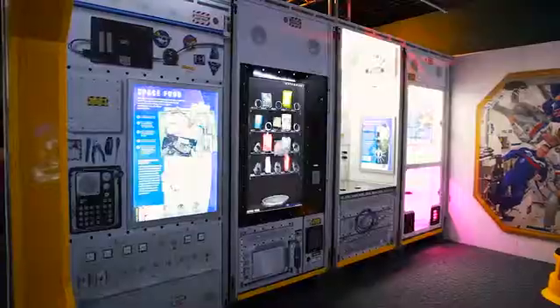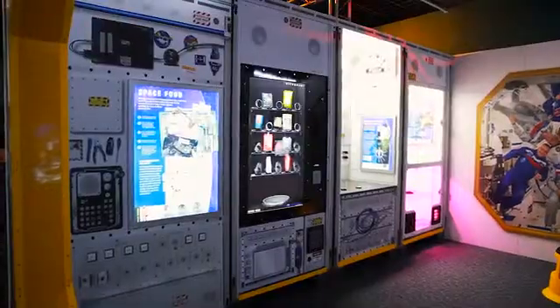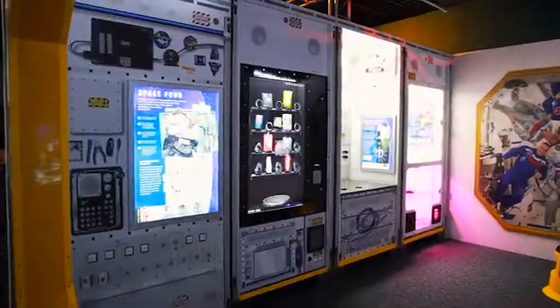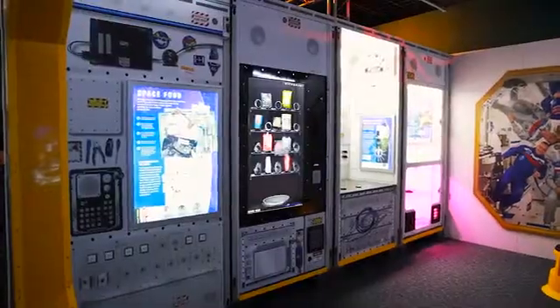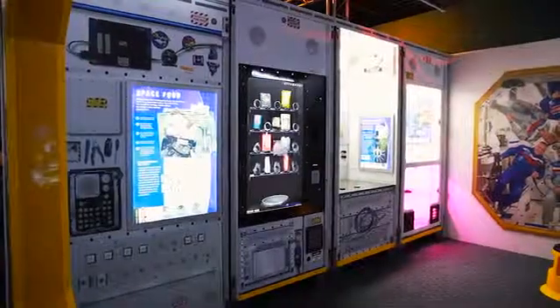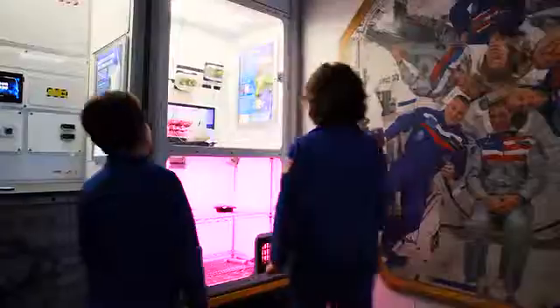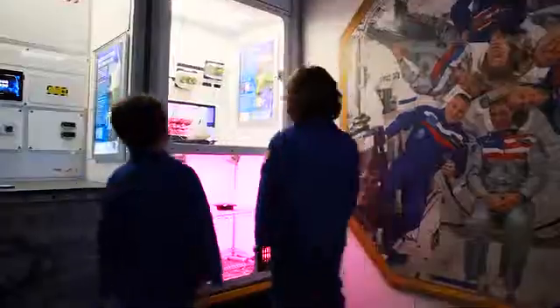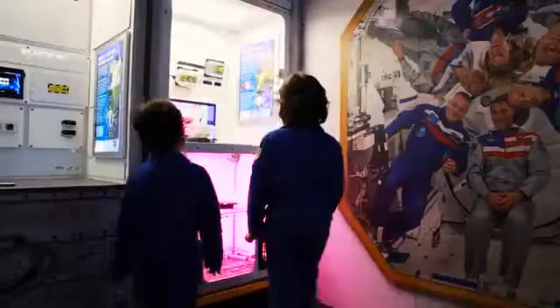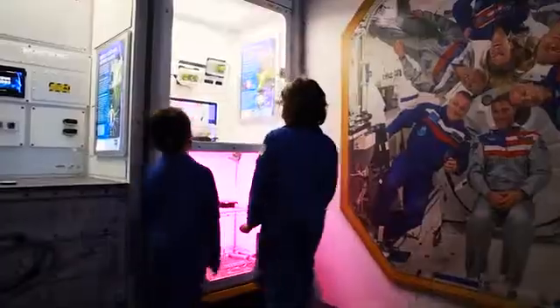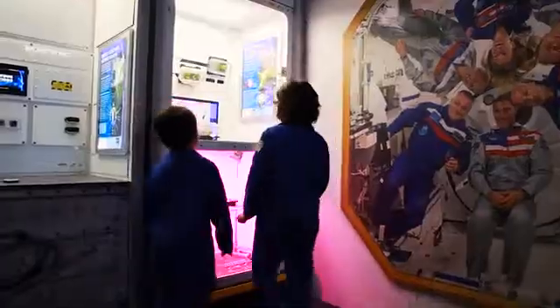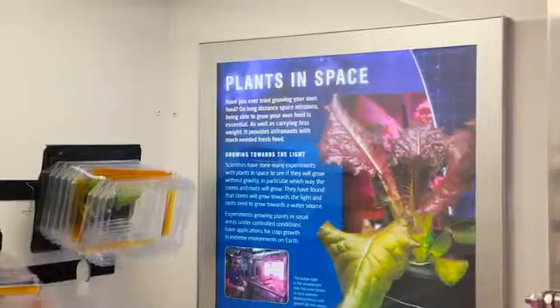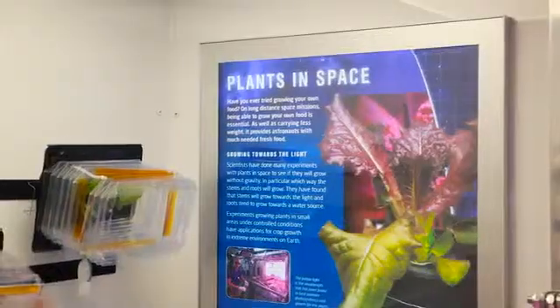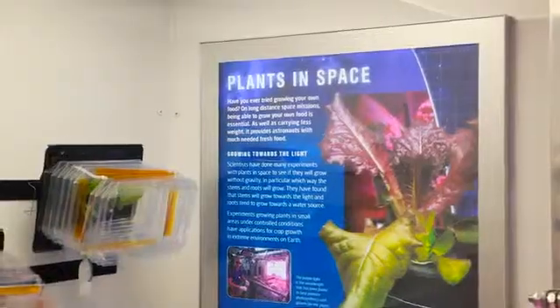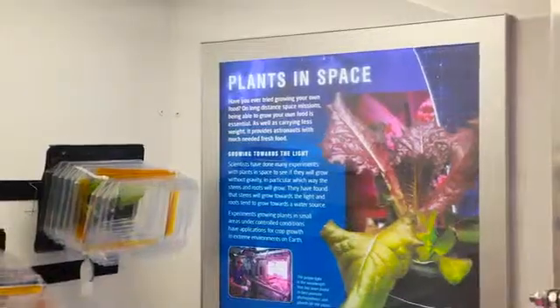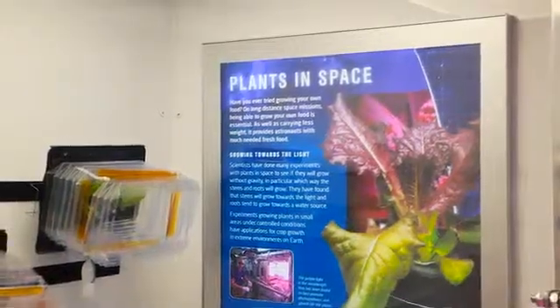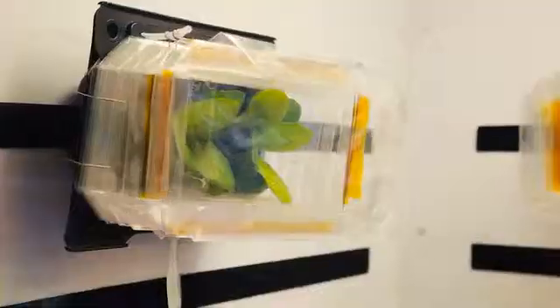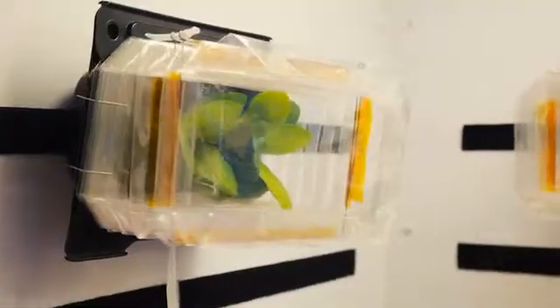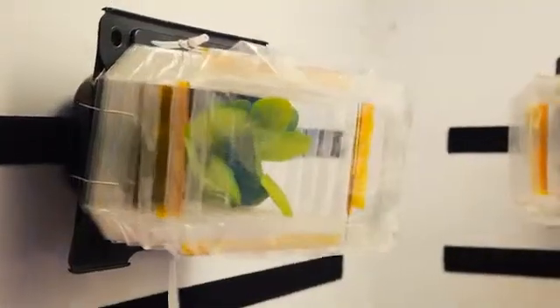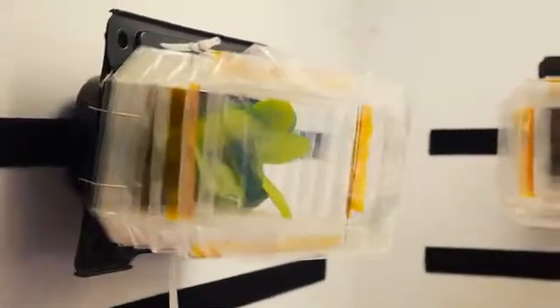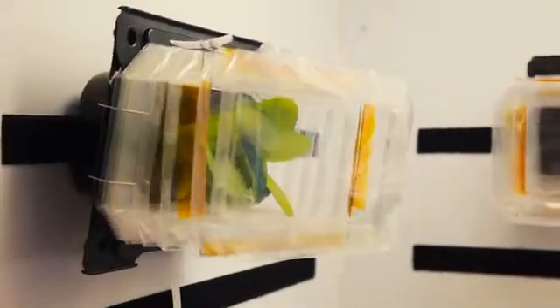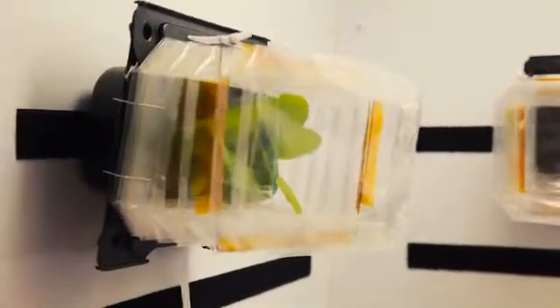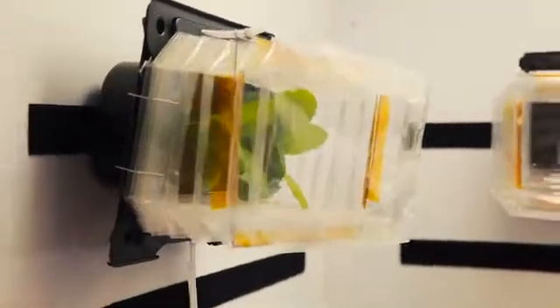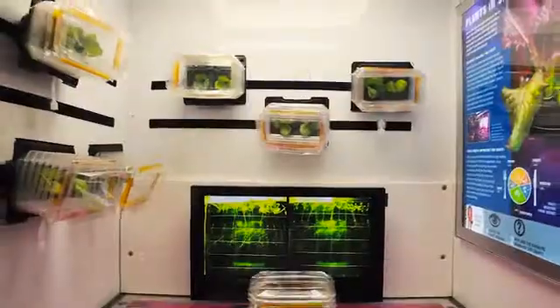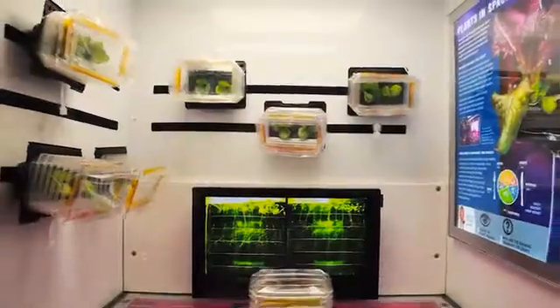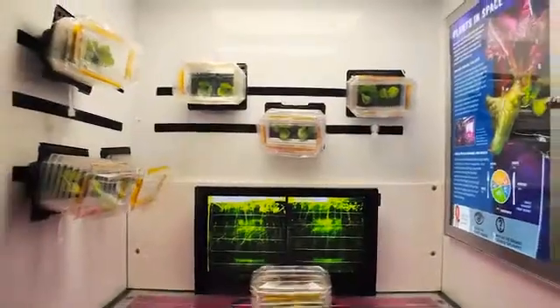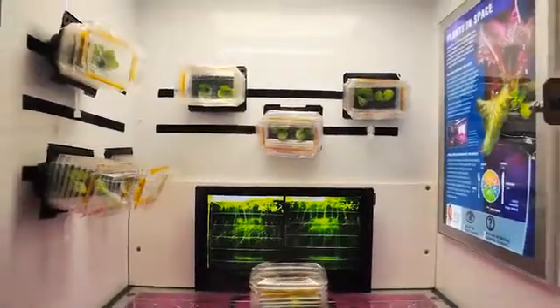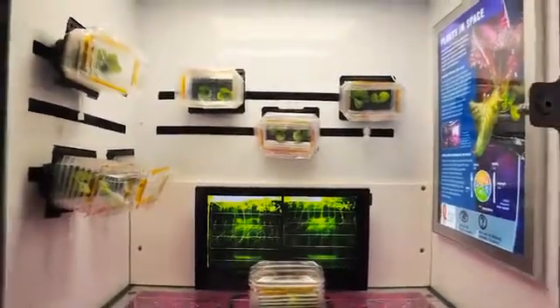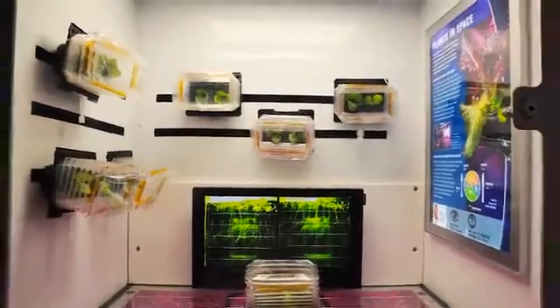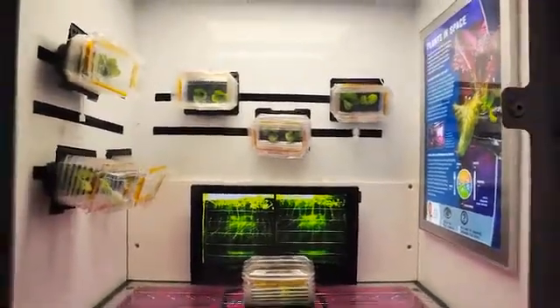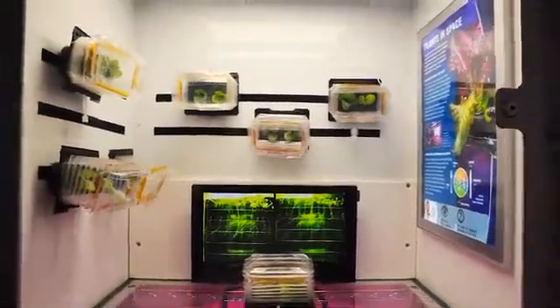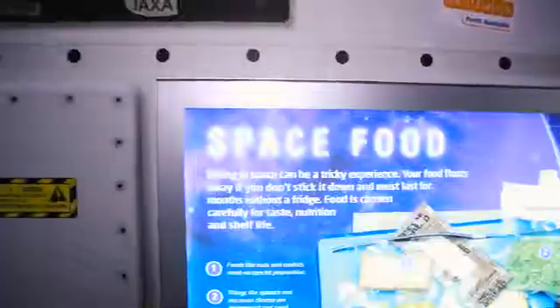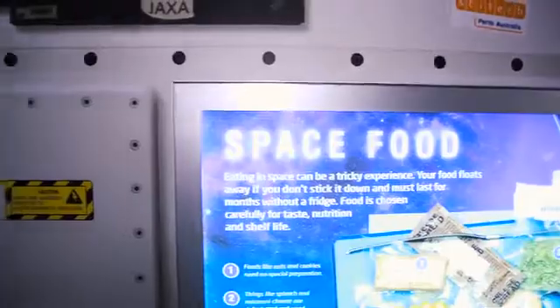Storage, nutrition, taste and enclosed spaces are all considerations for what to eat in space.